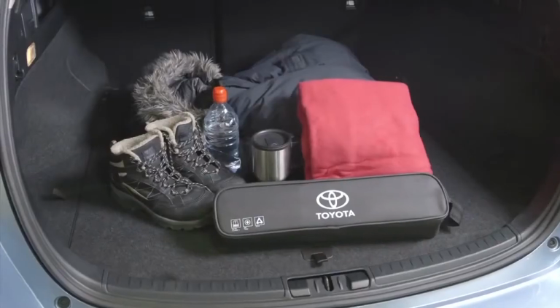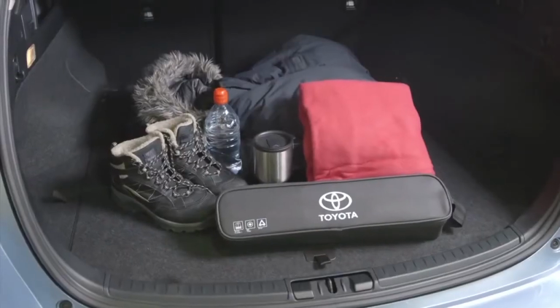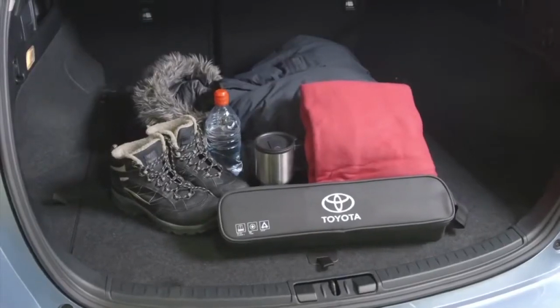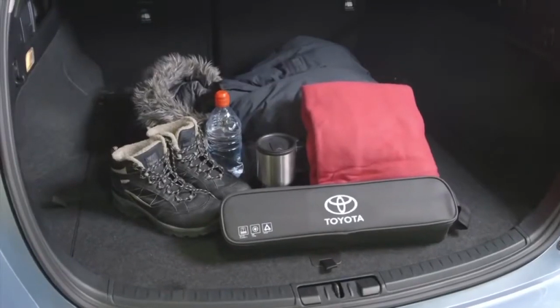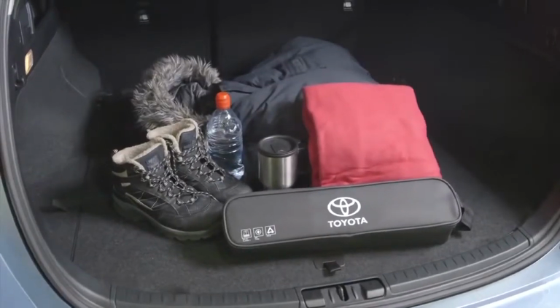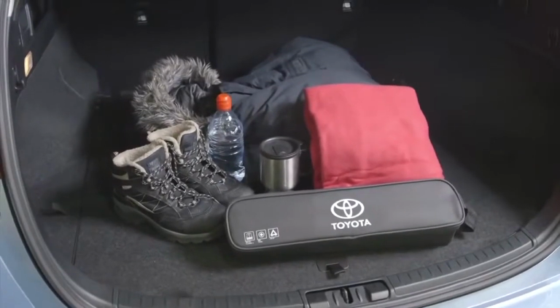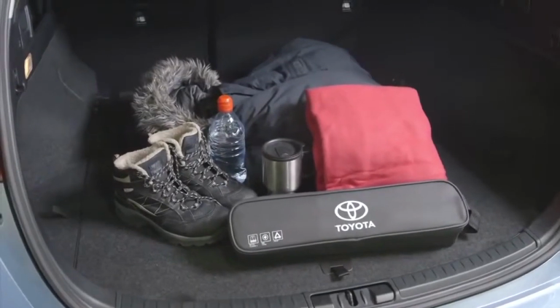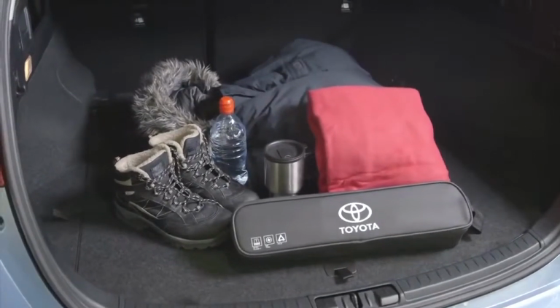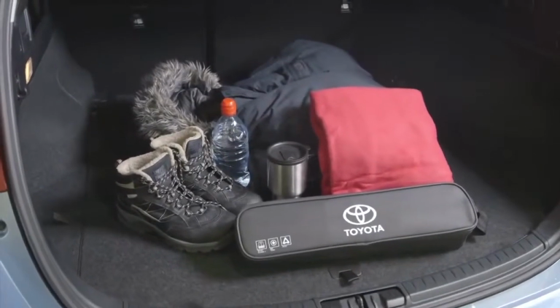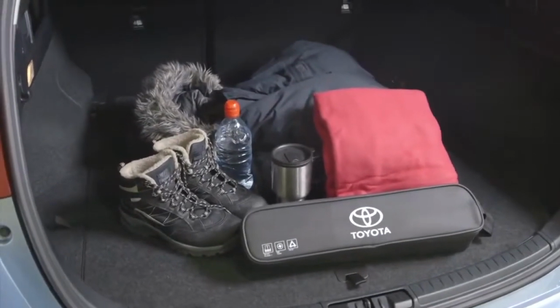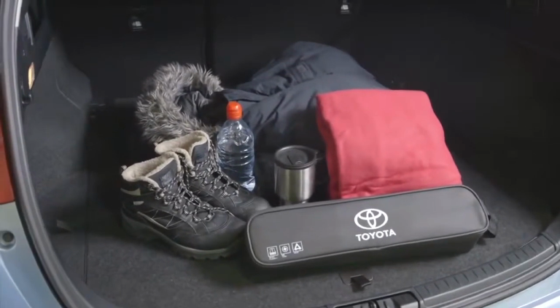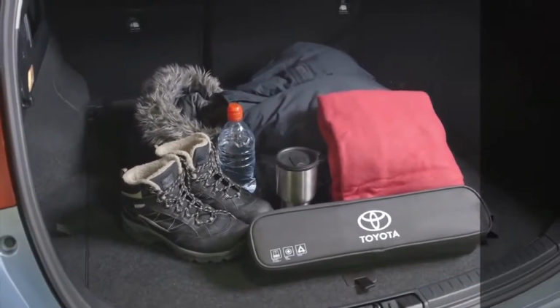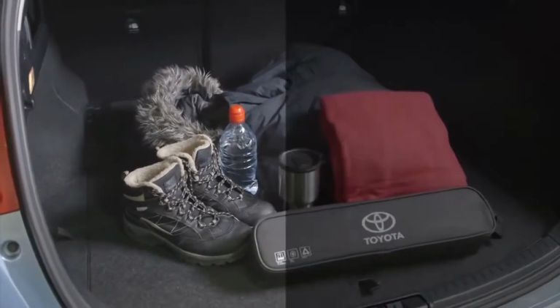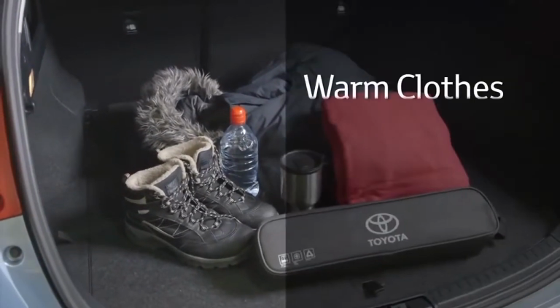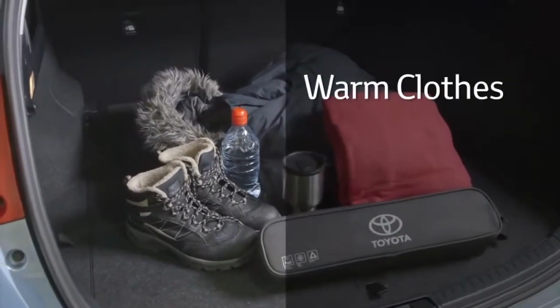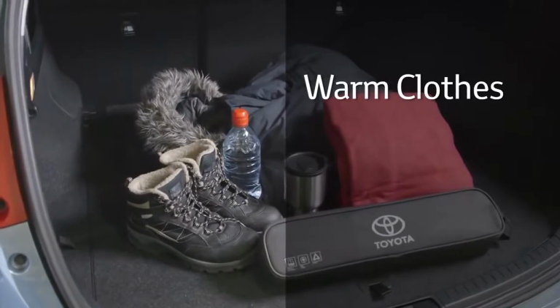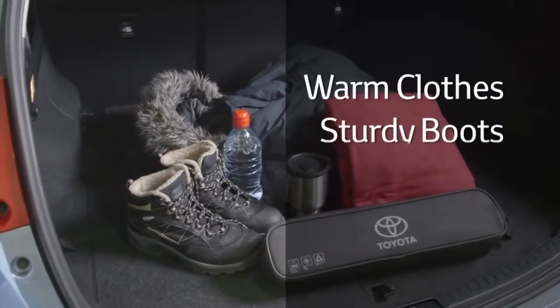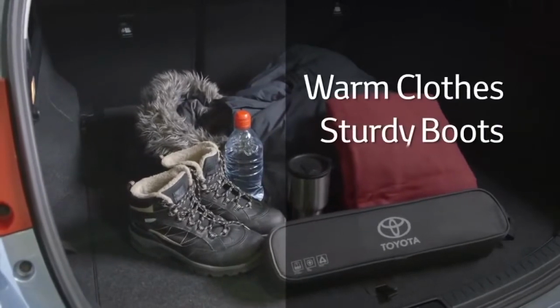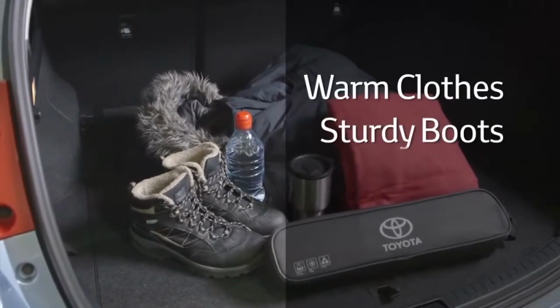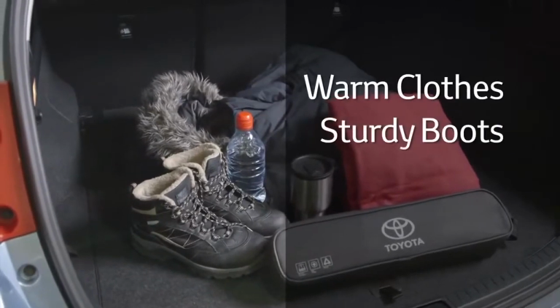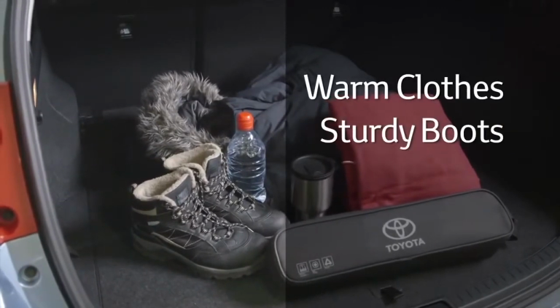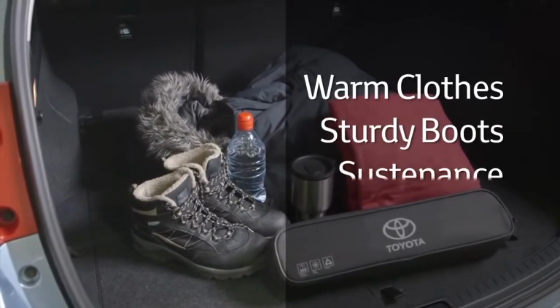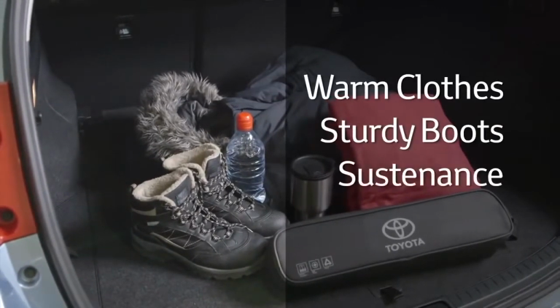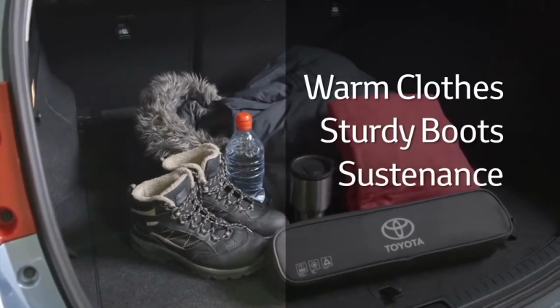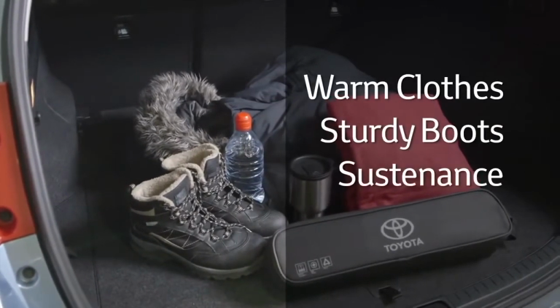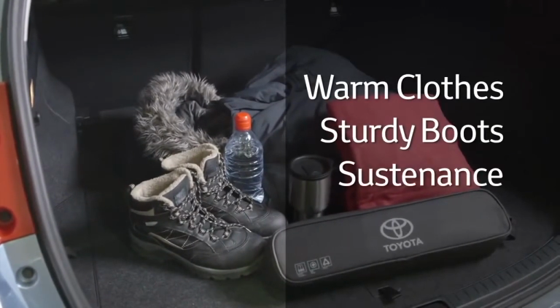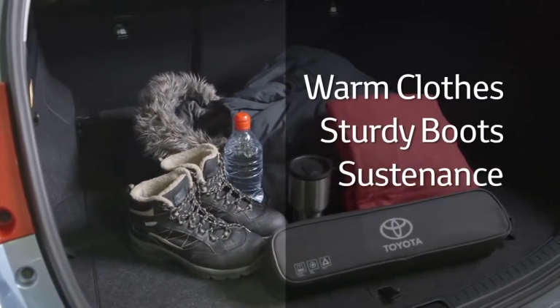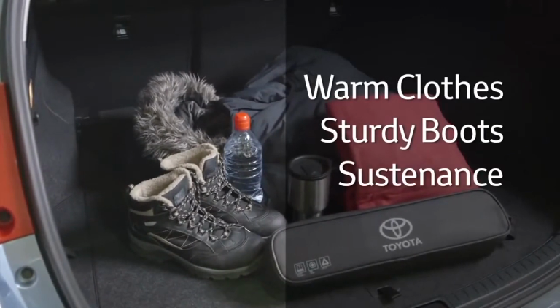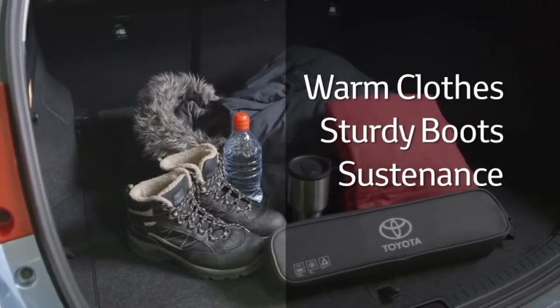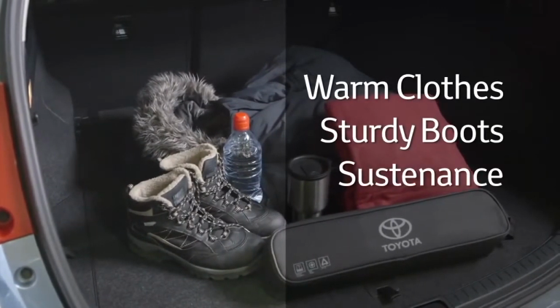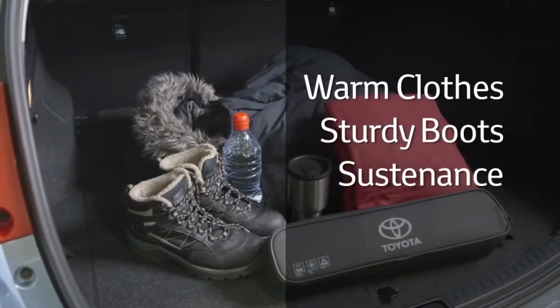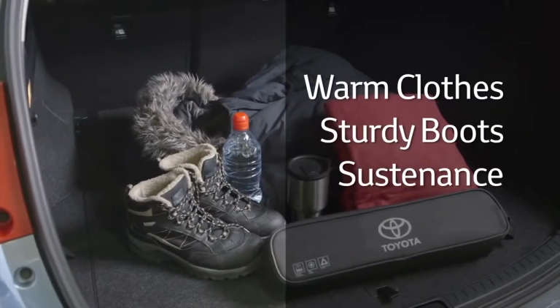If bad weather is forecast, you should consider taking some warm clothes, some sturdy boots, a hot drink and some snacks in case you are stuck for a long time.